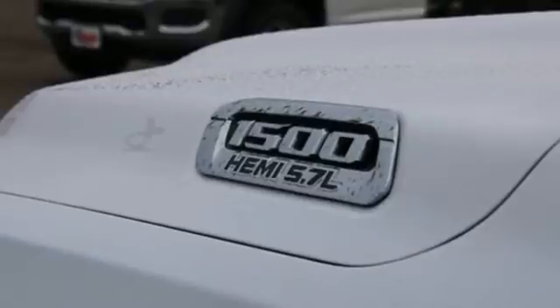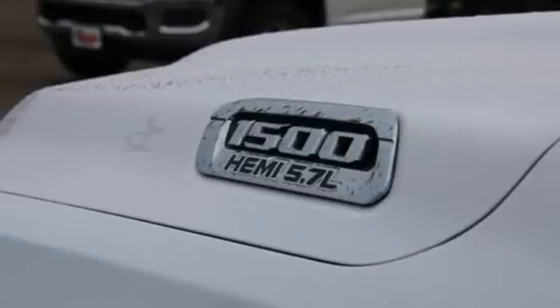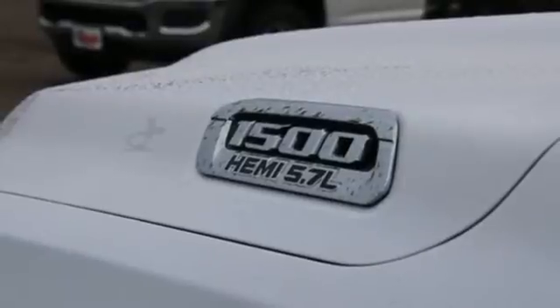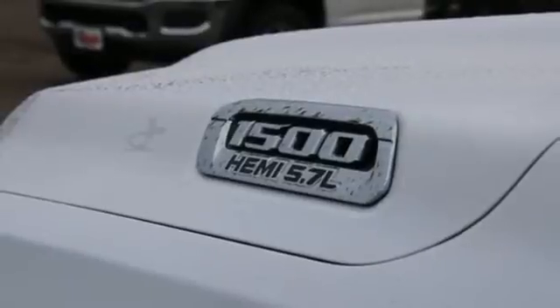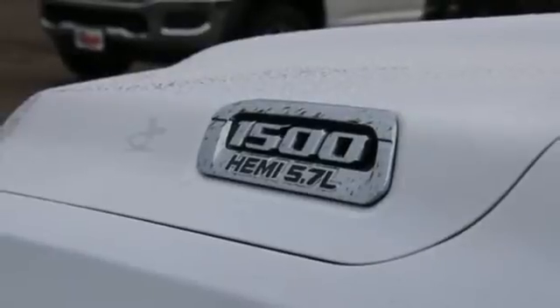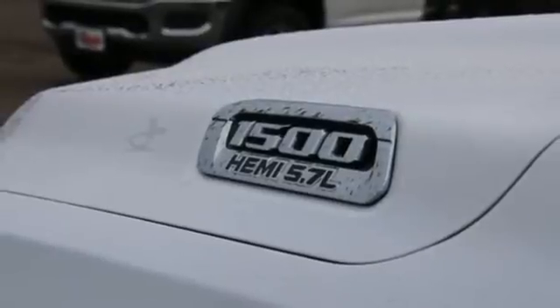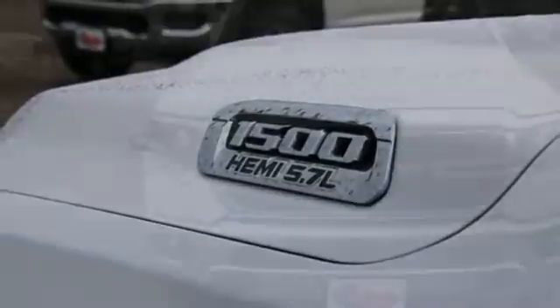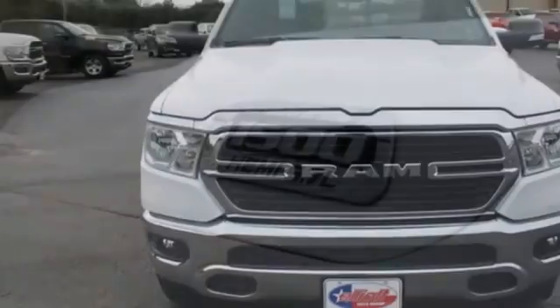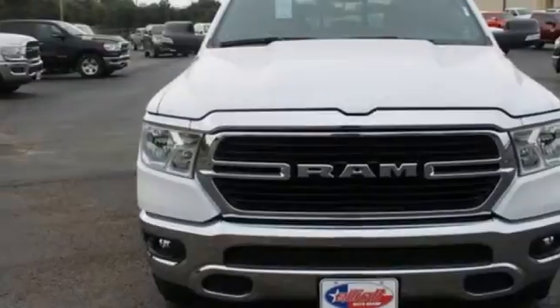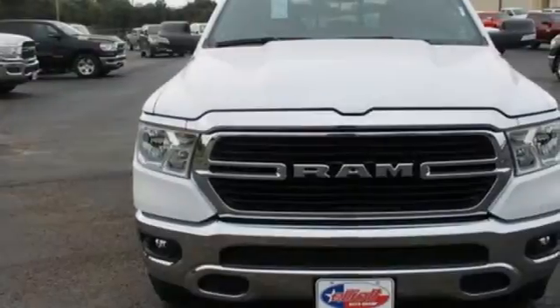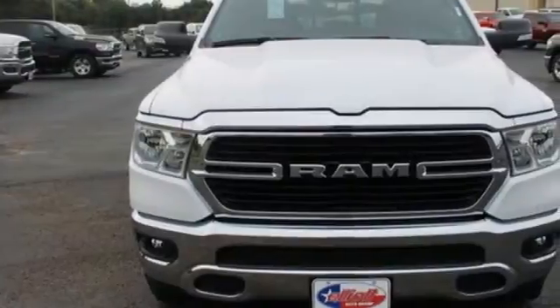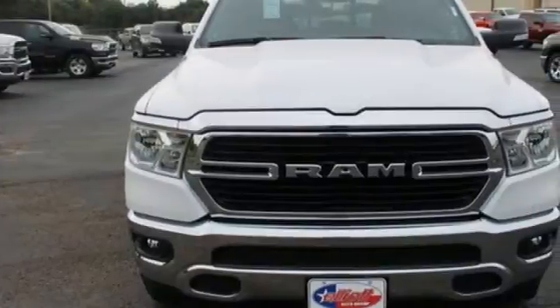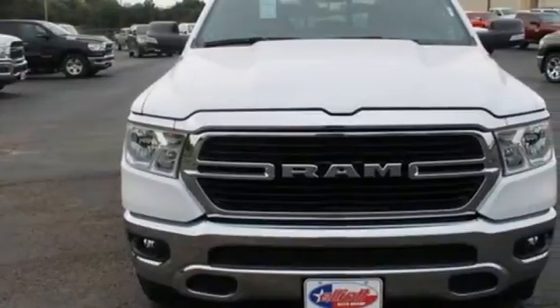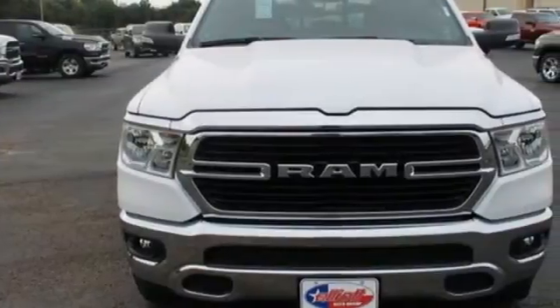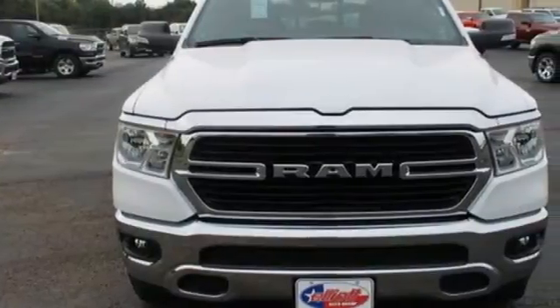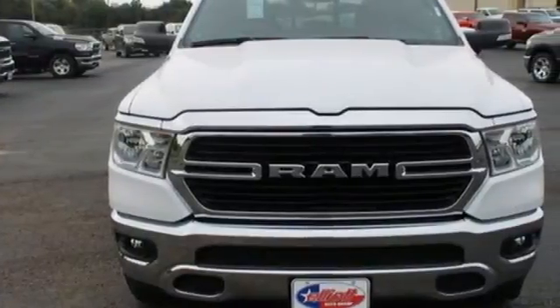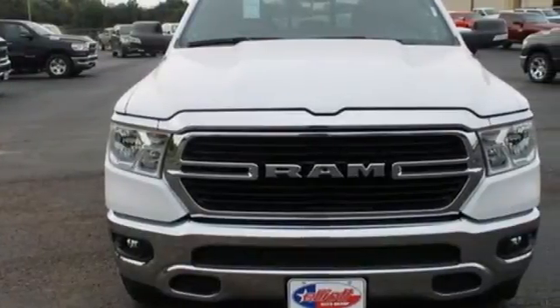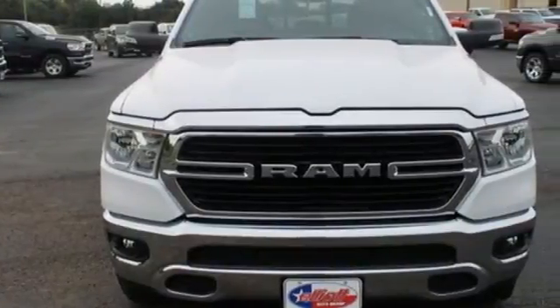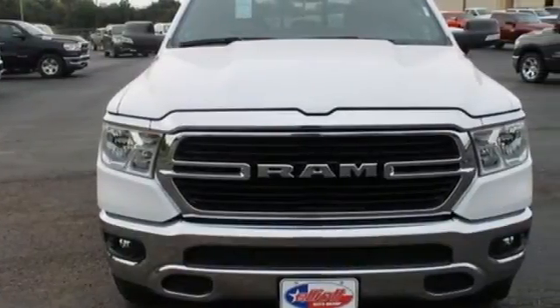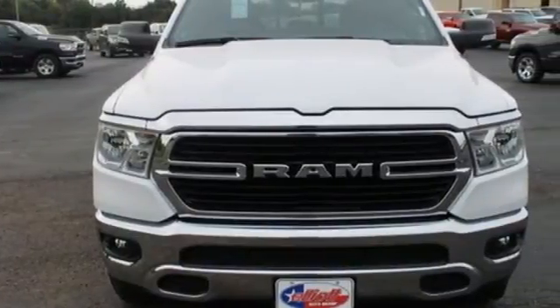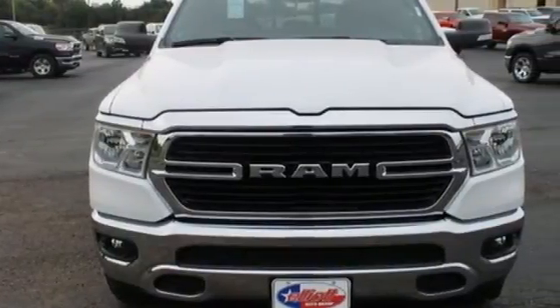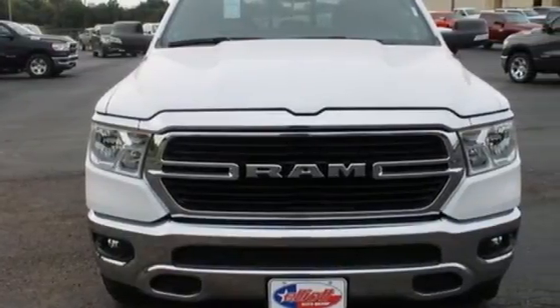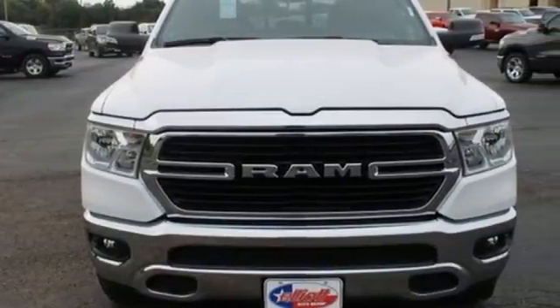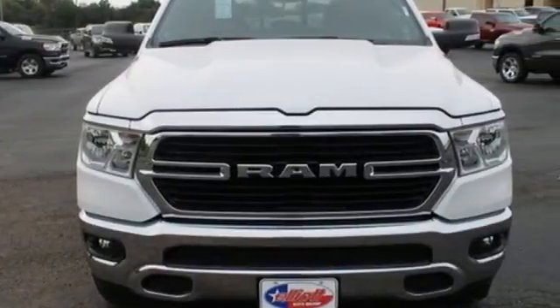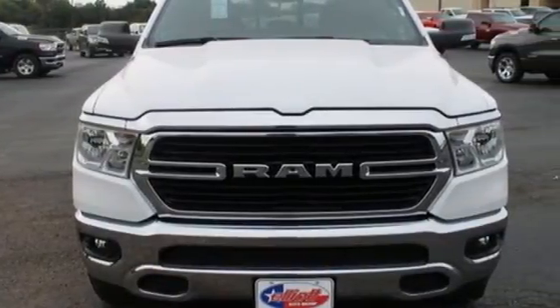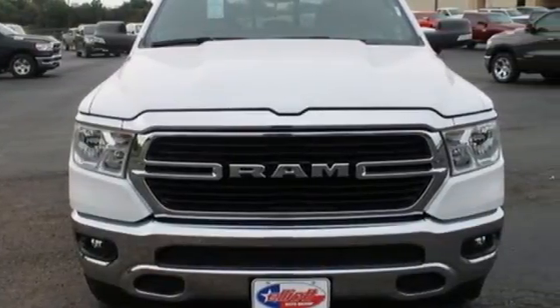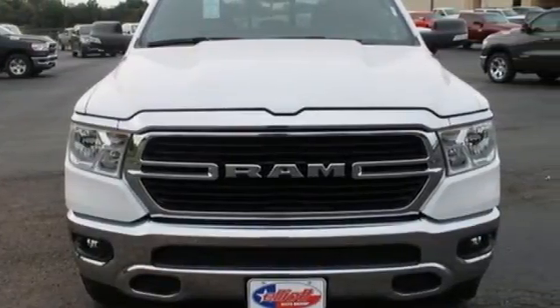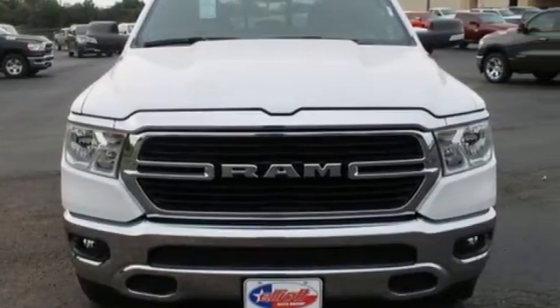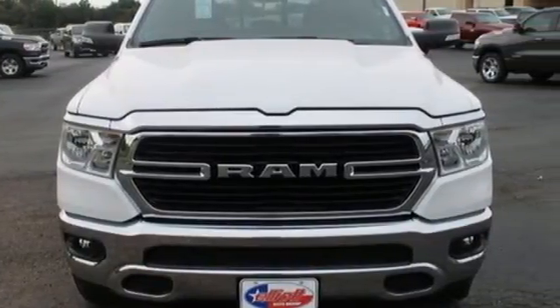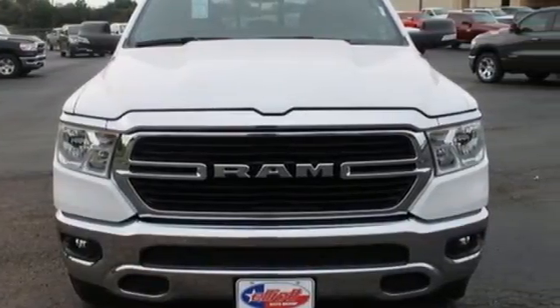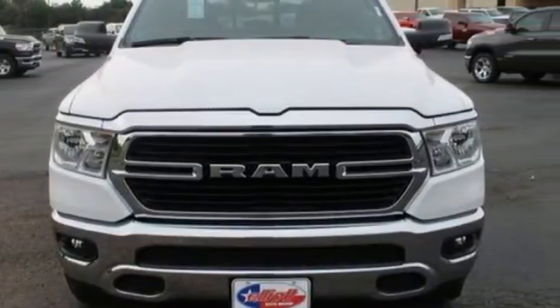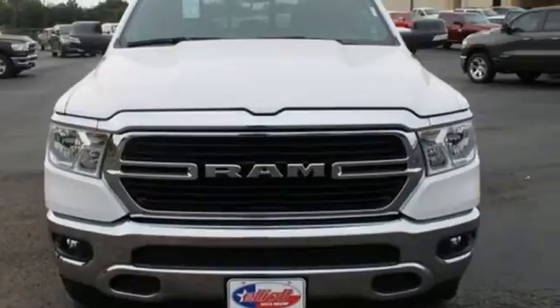Engineered to get things done, engineered to be a Ram. Take it for a test drive today.